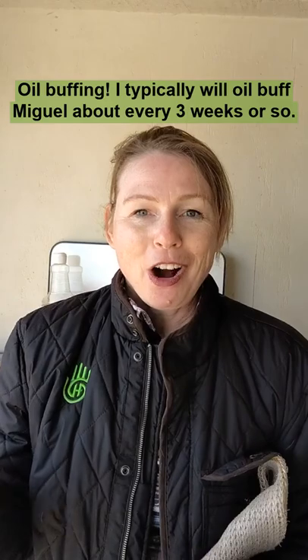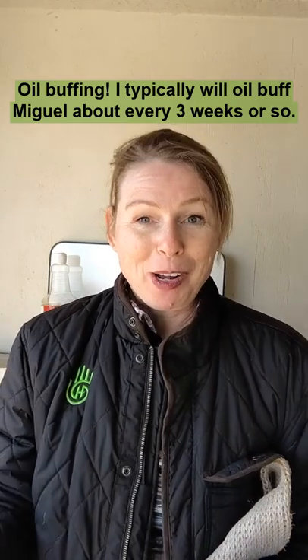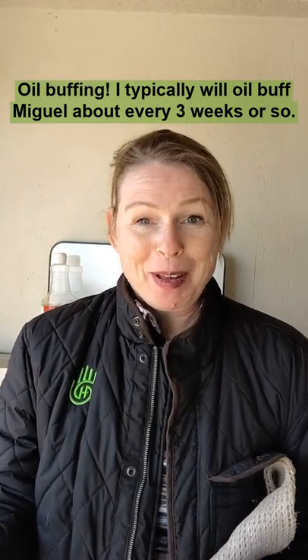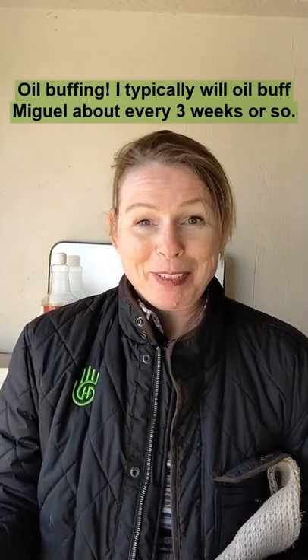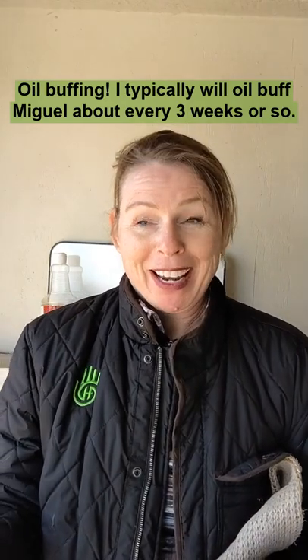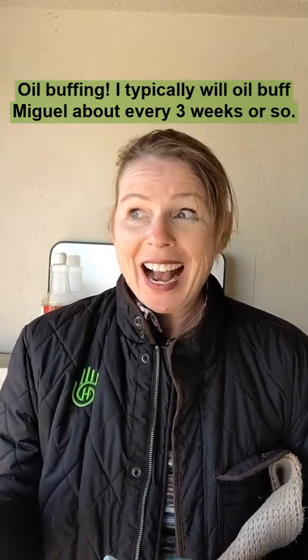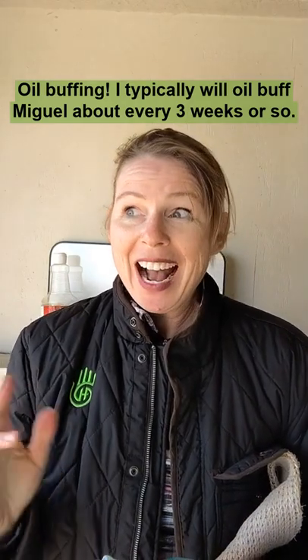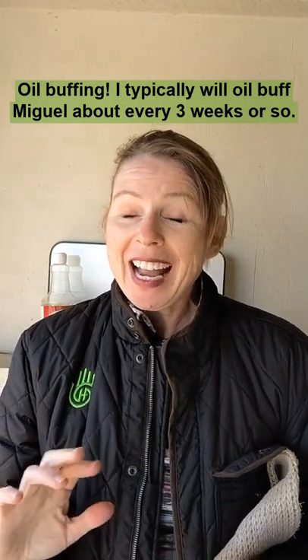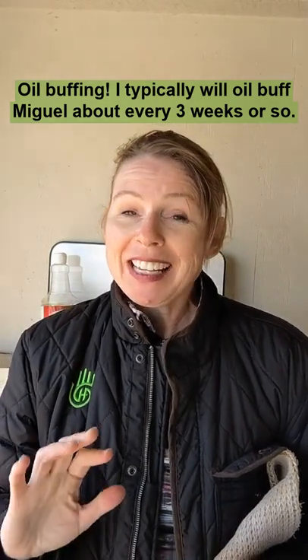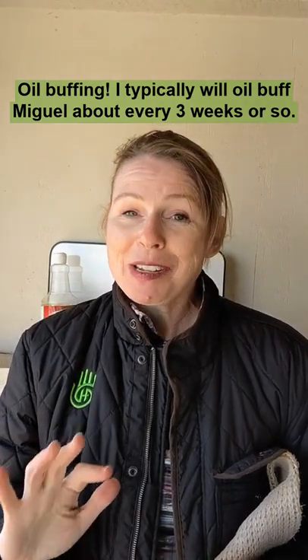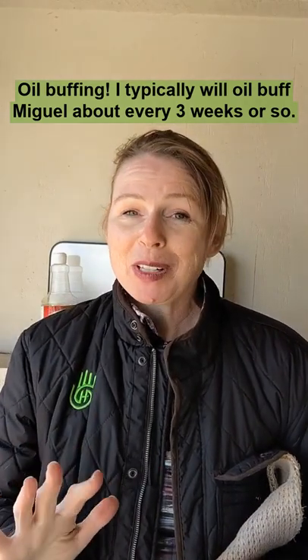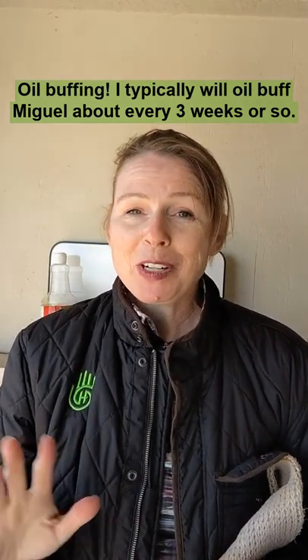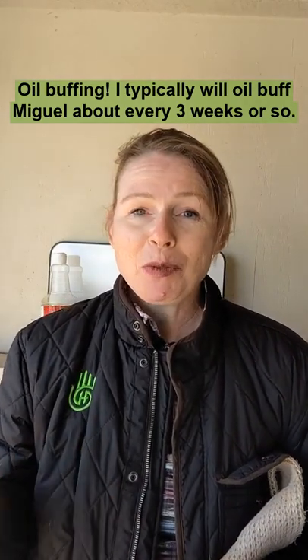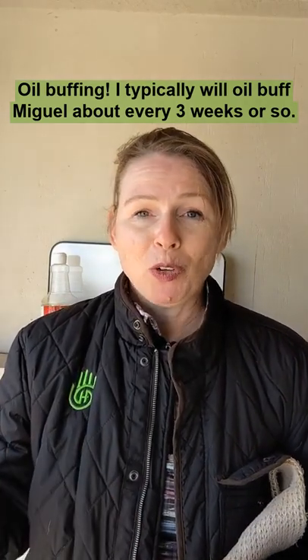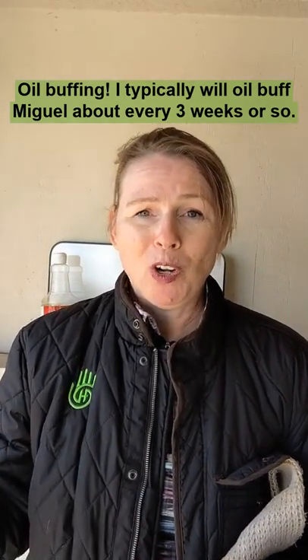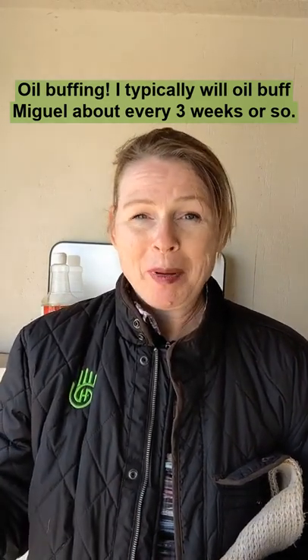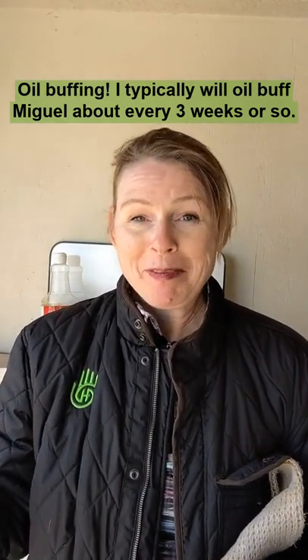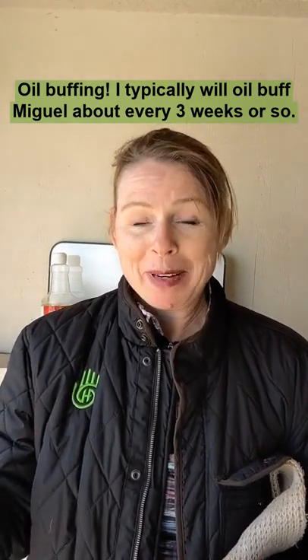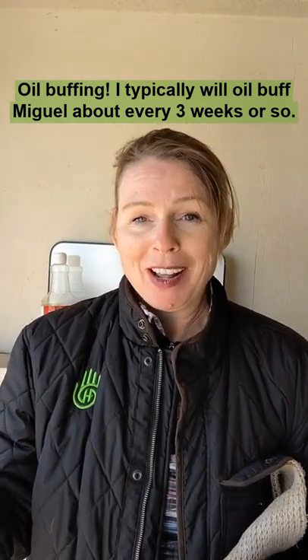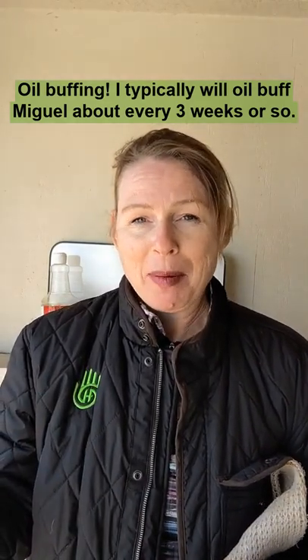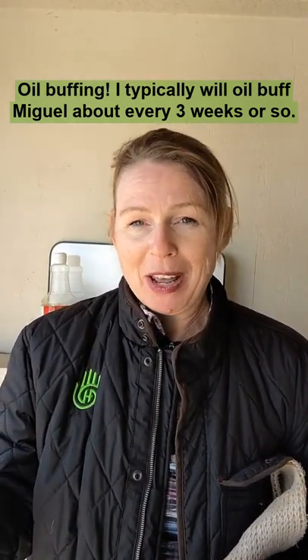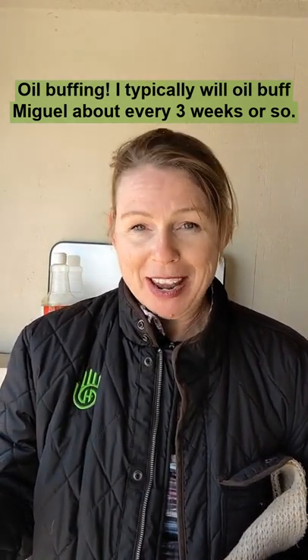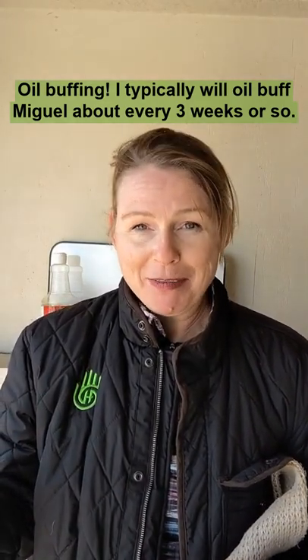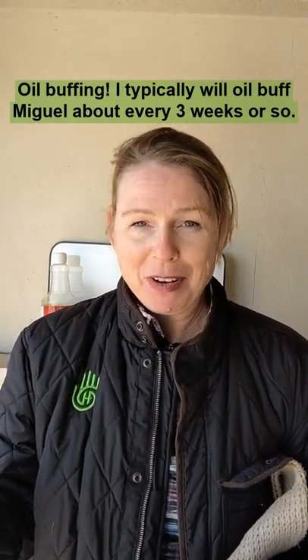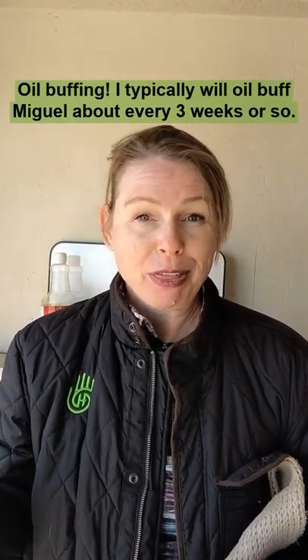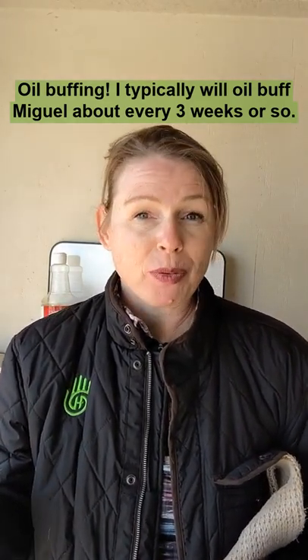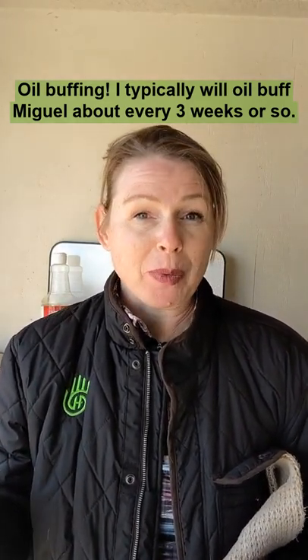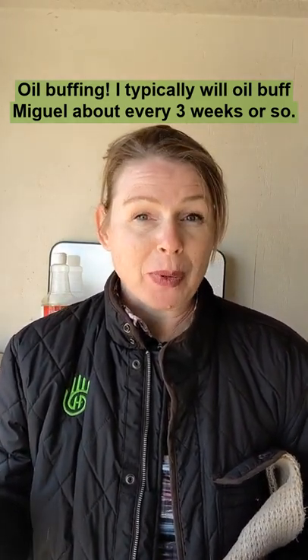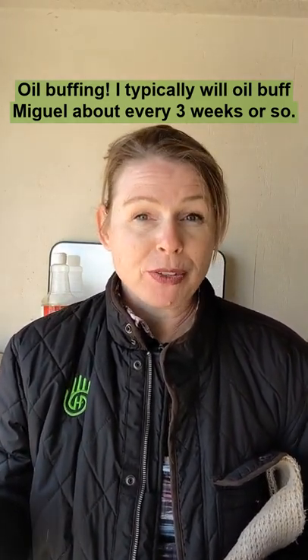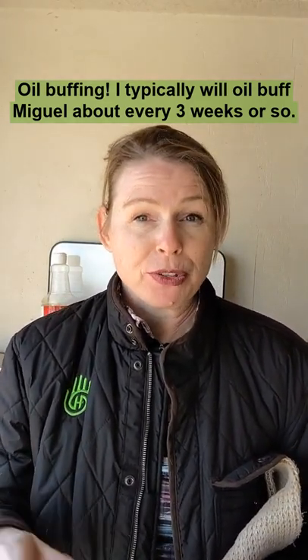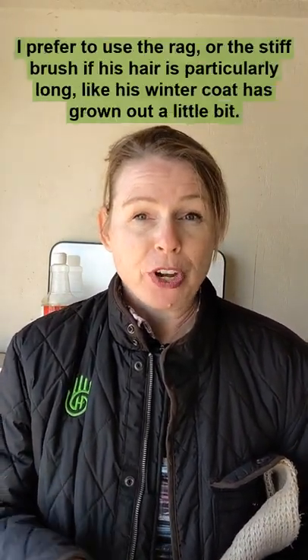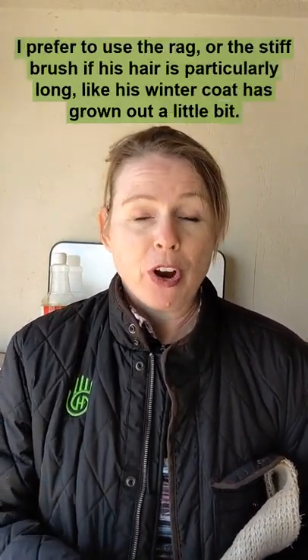Oil buffing. I typically will oil buff Miguel about every three weeks or so.